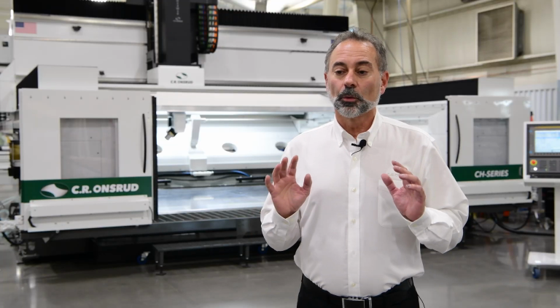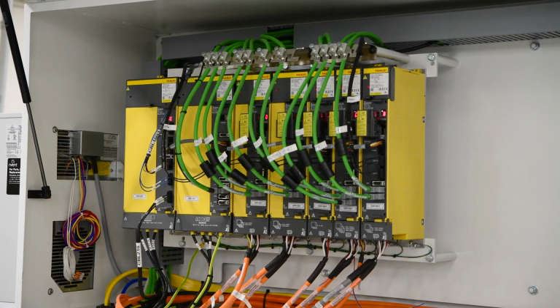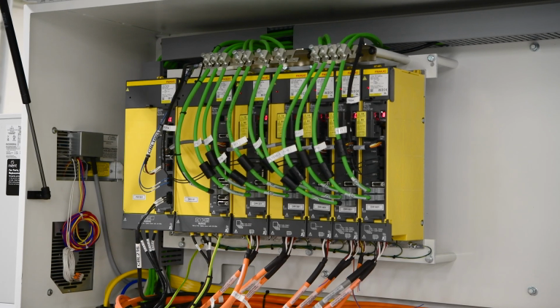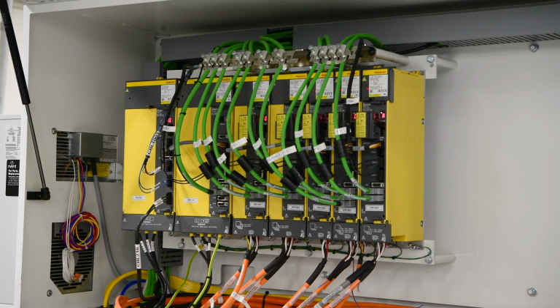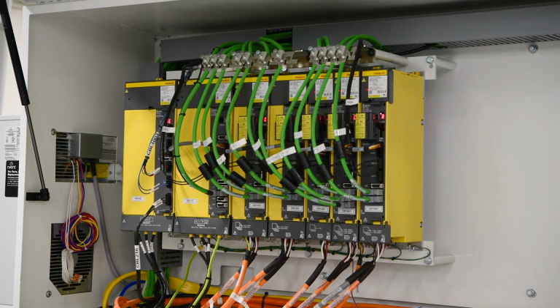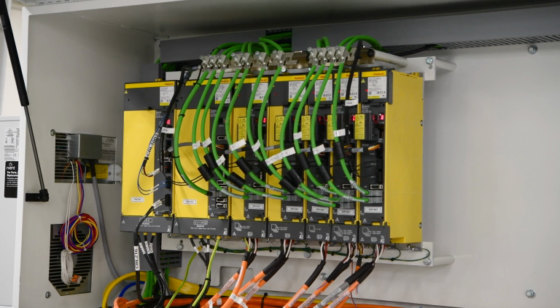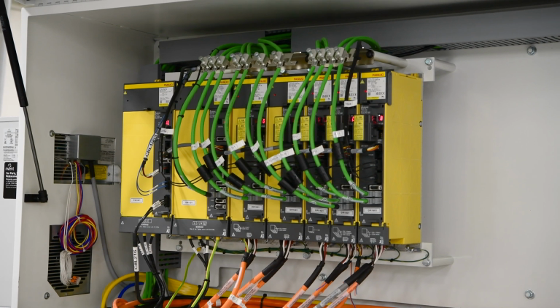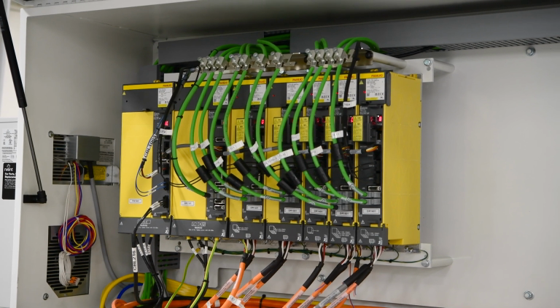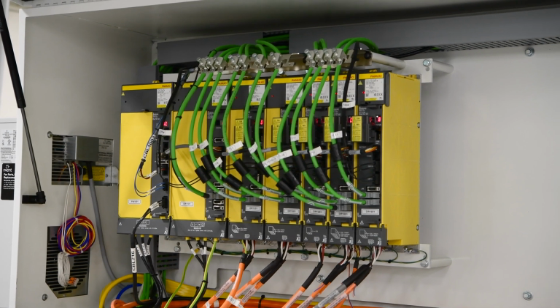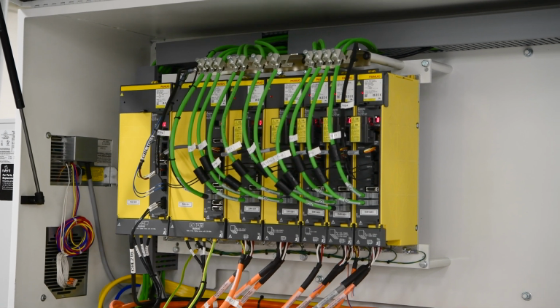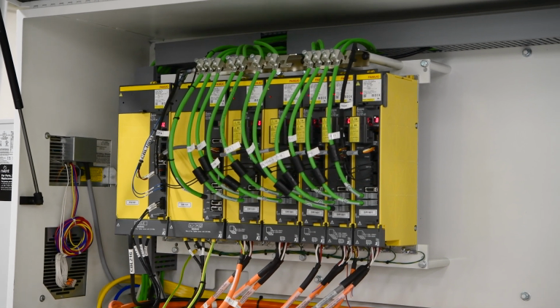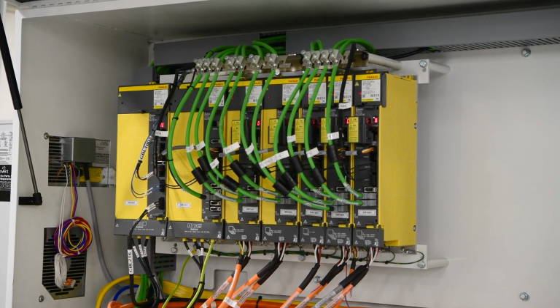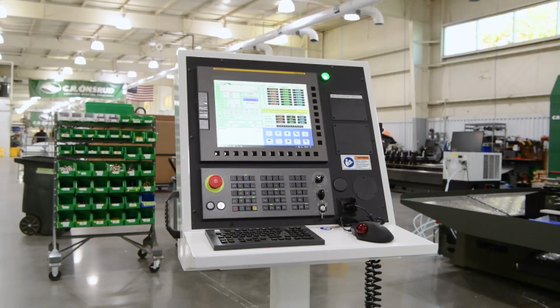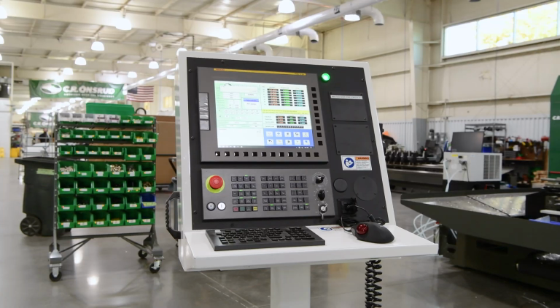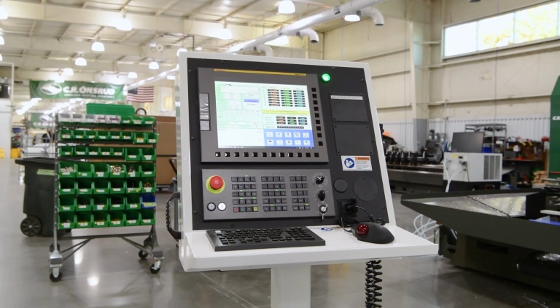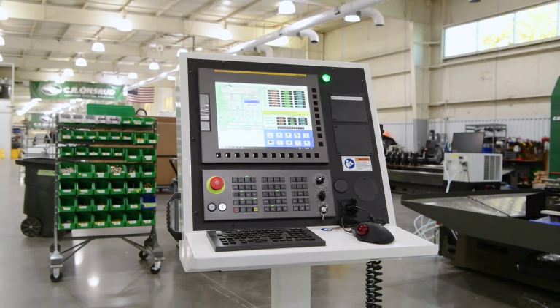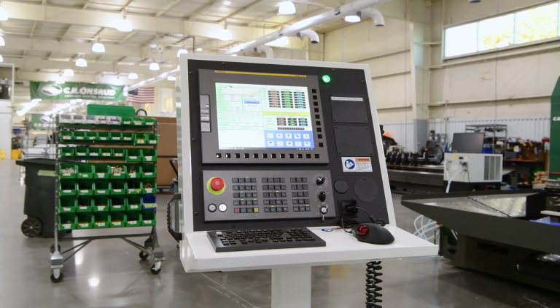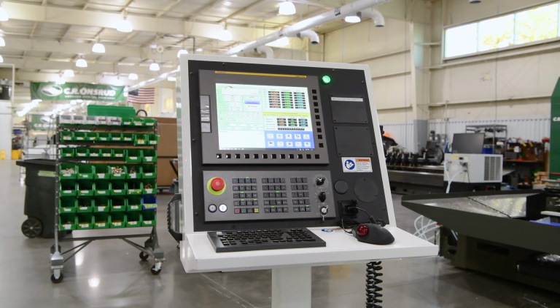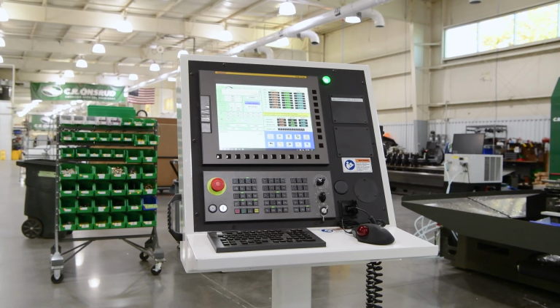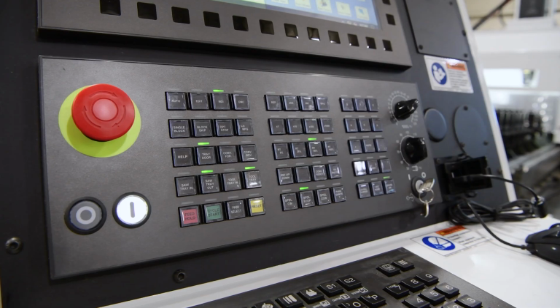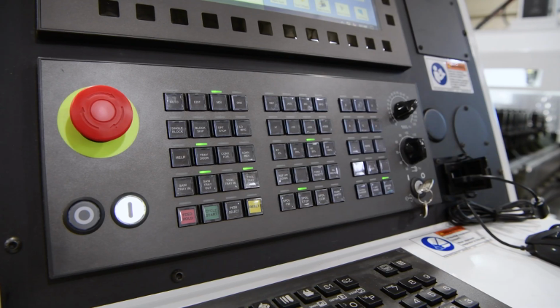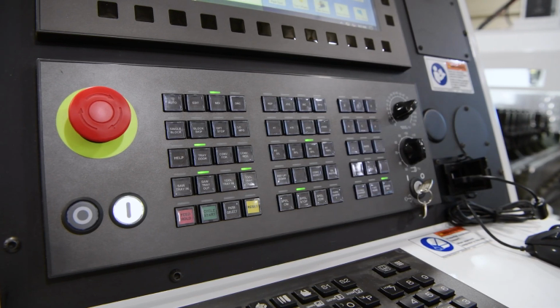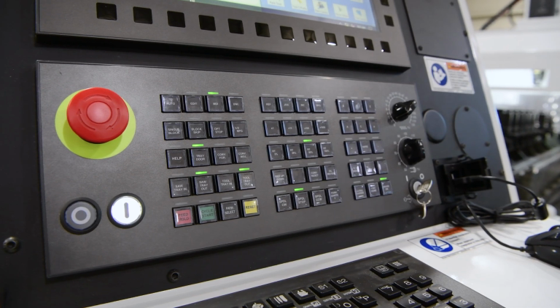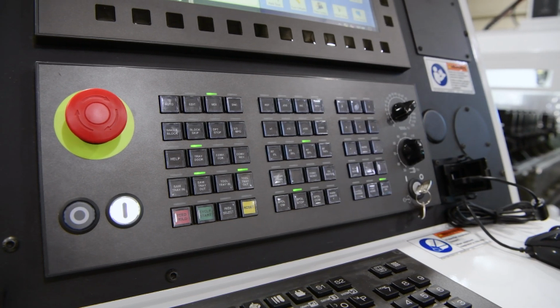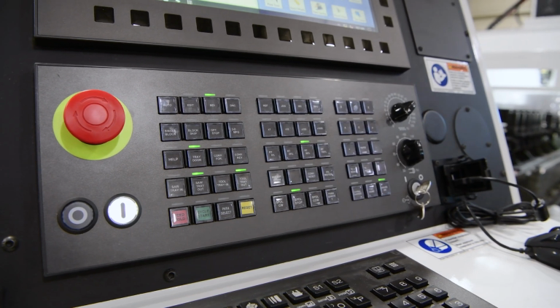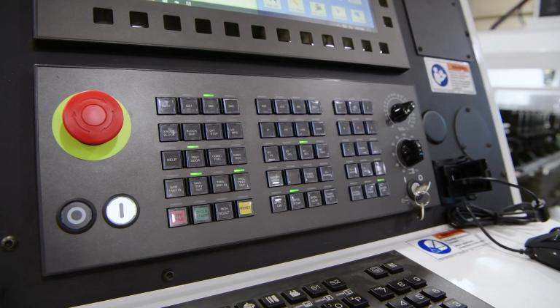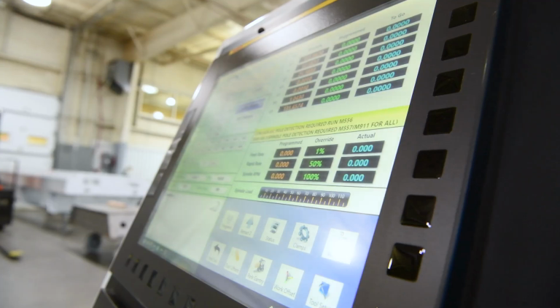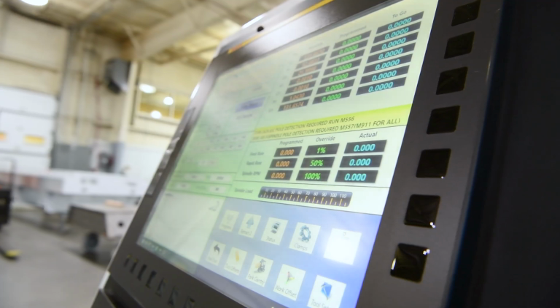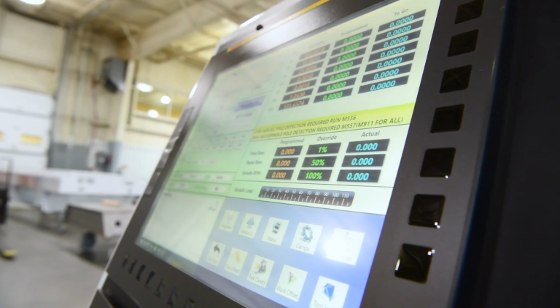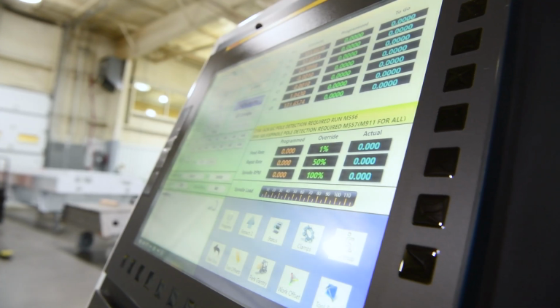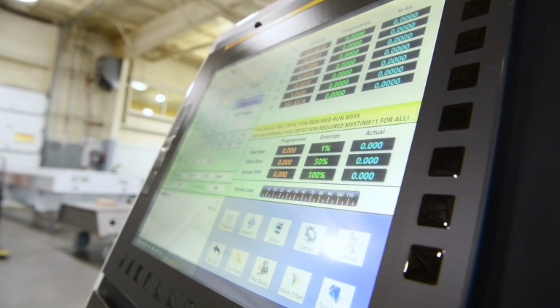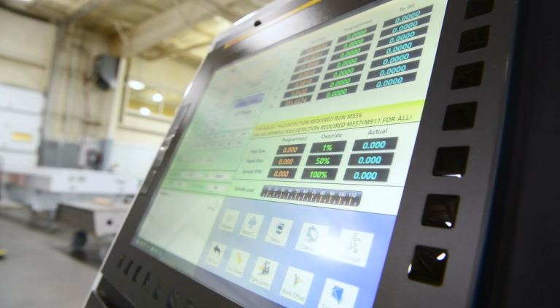This is all driven by FANUC, the world leader in CNC control, known for high reliability, high precision, and high speed motion control.